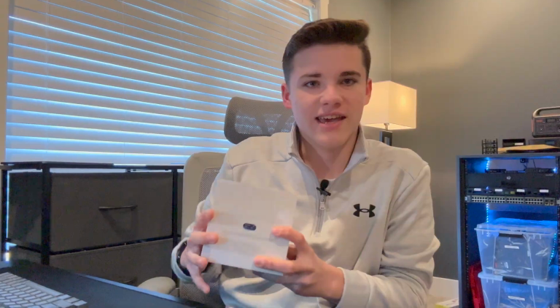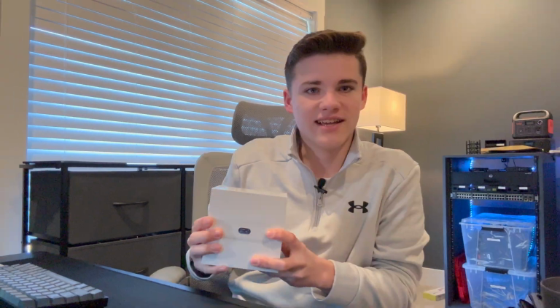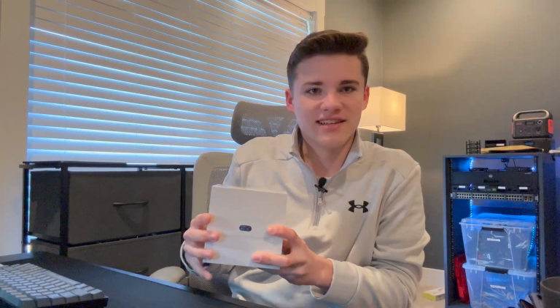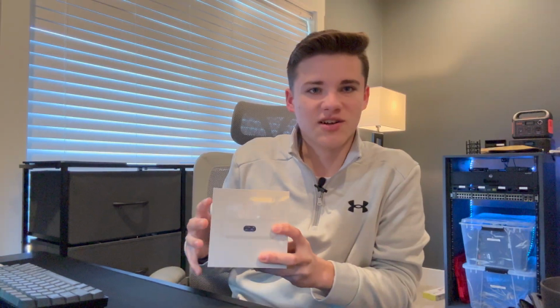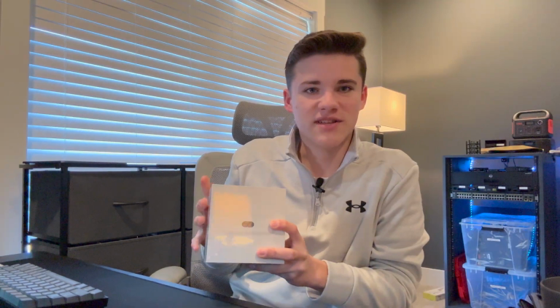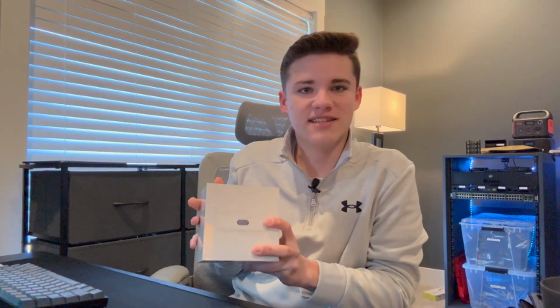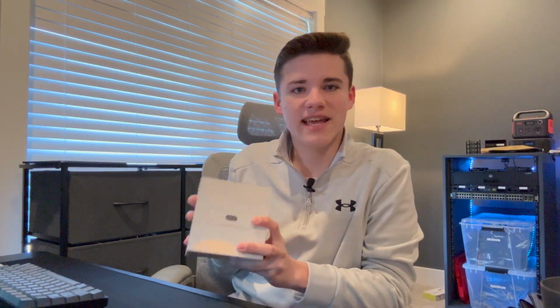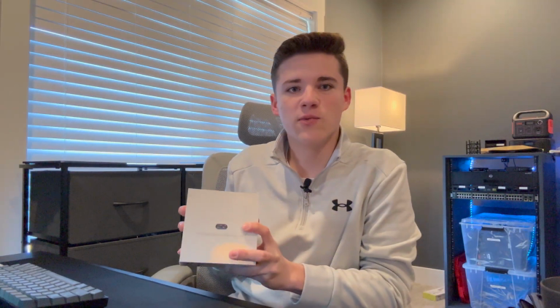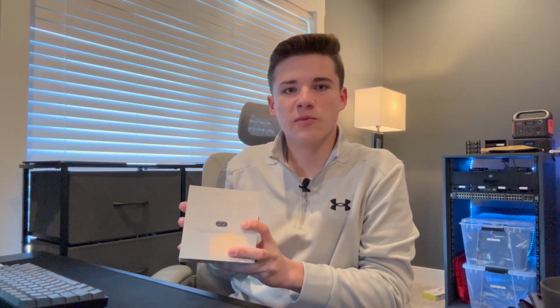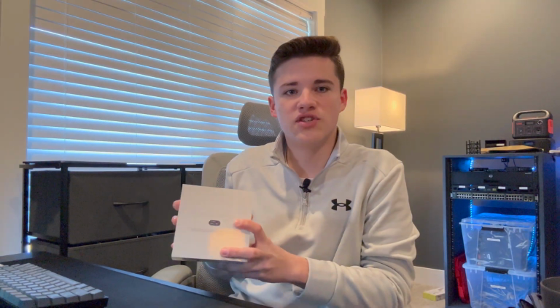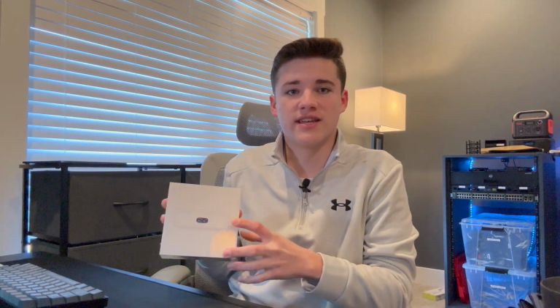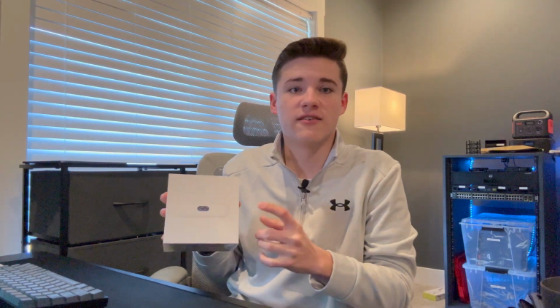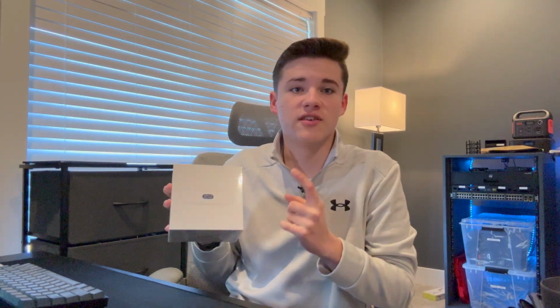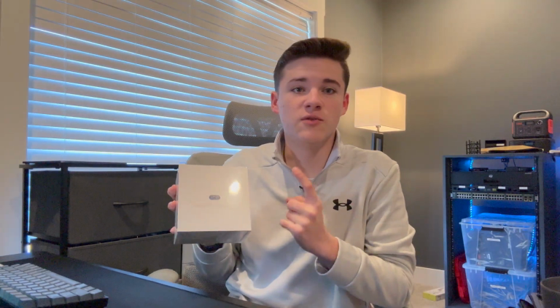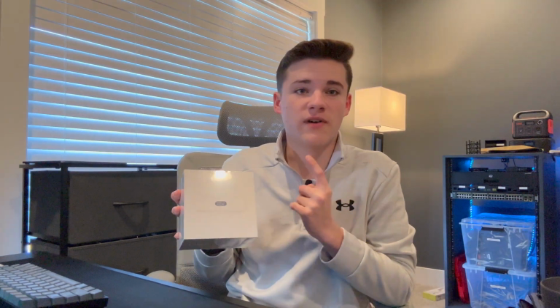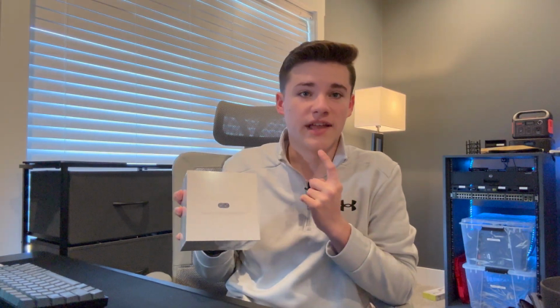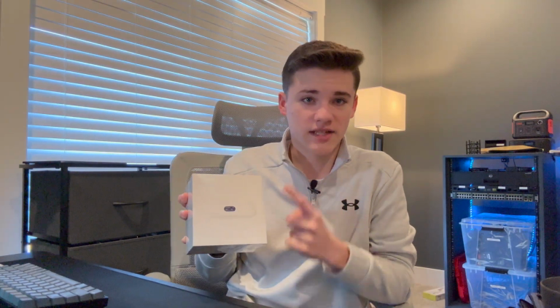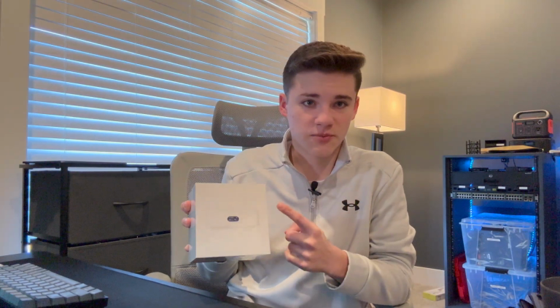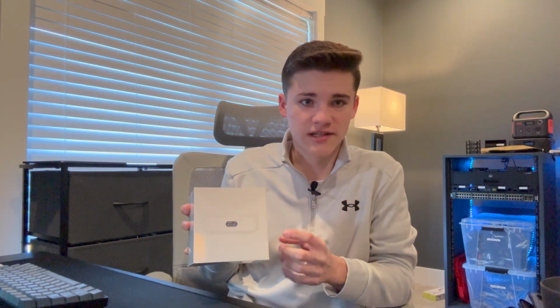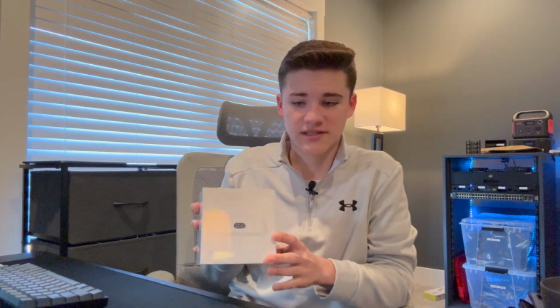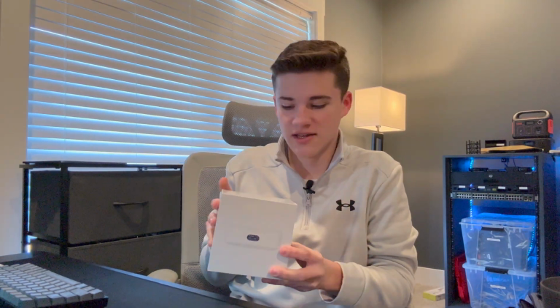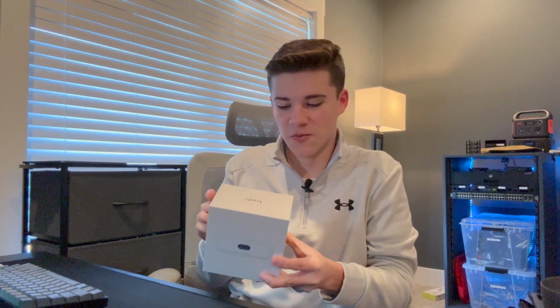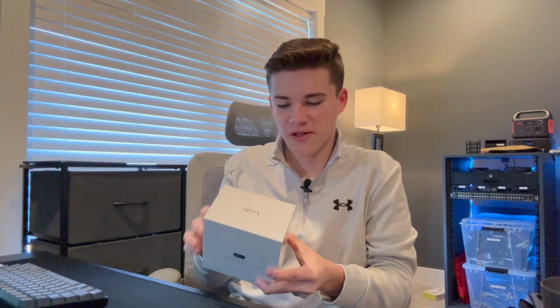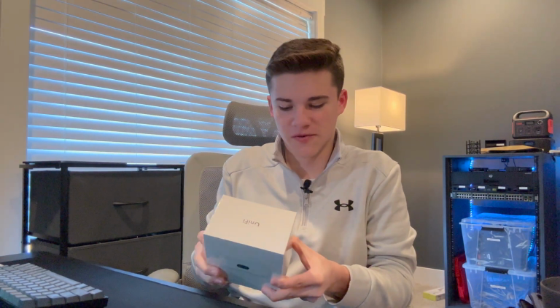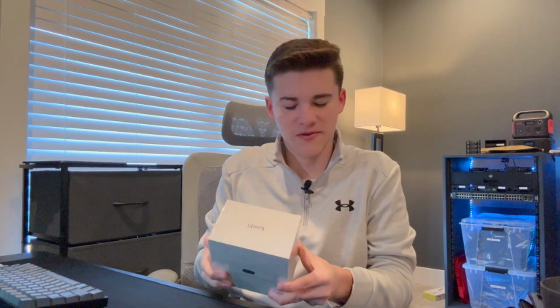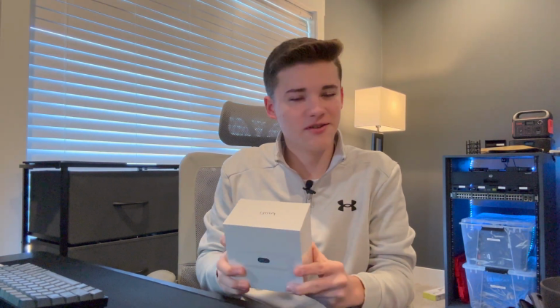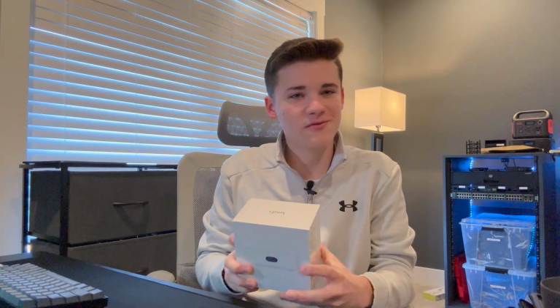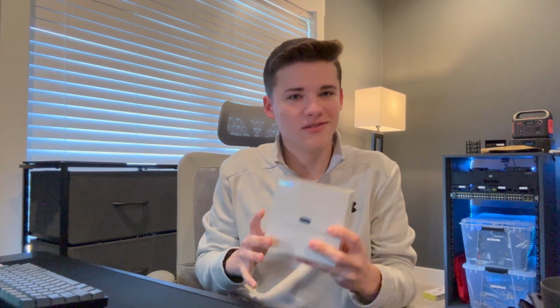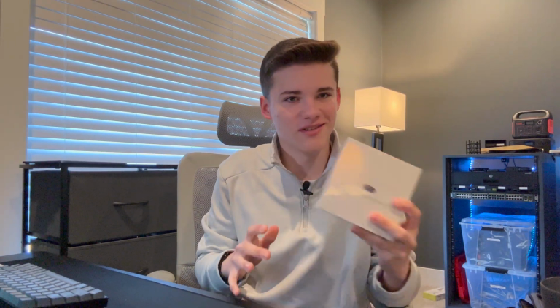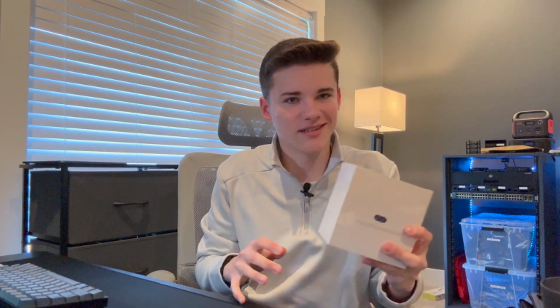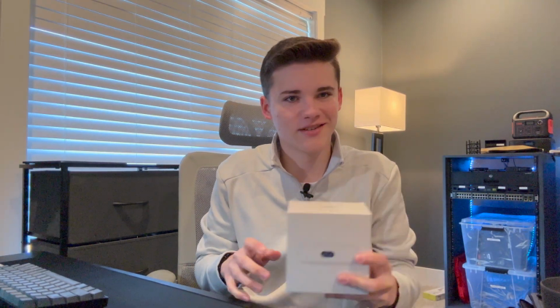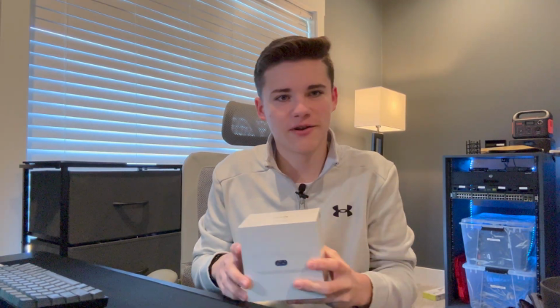Hey guys, how's it going? Today we'll be checking out the UniFi Express. Without further ado, let's get started.